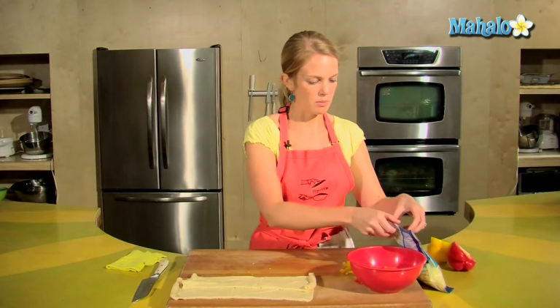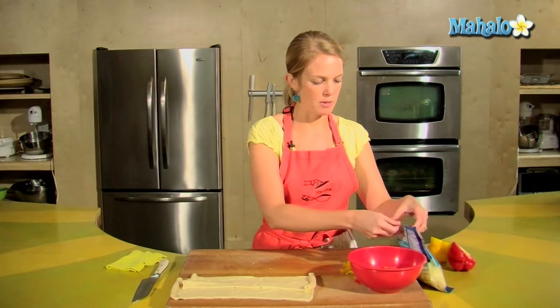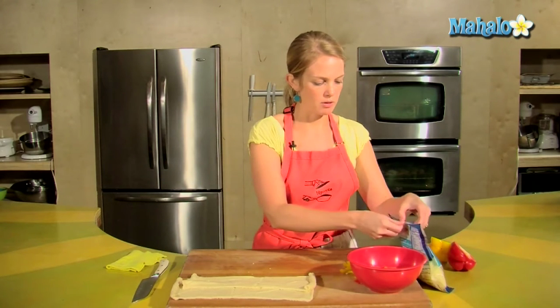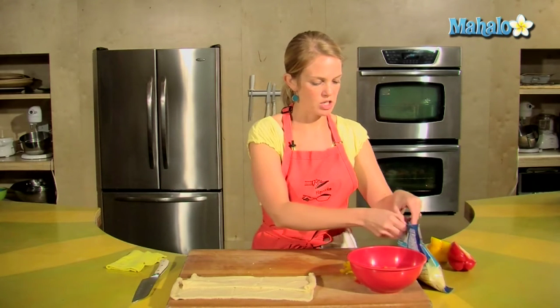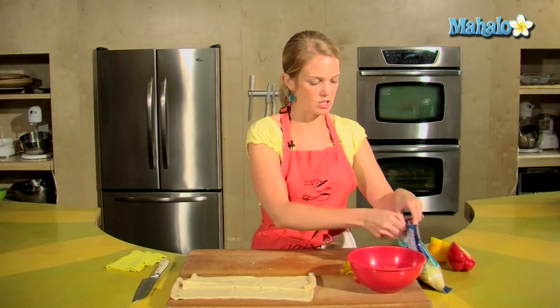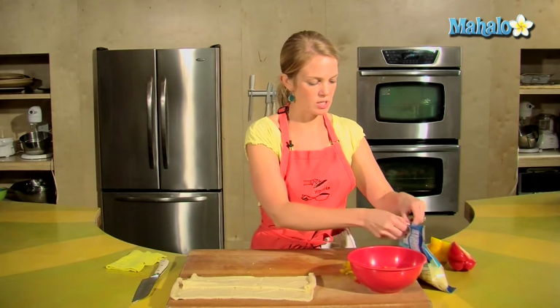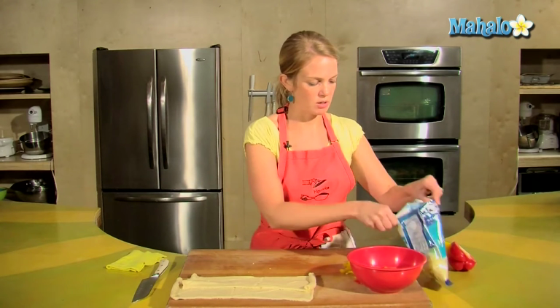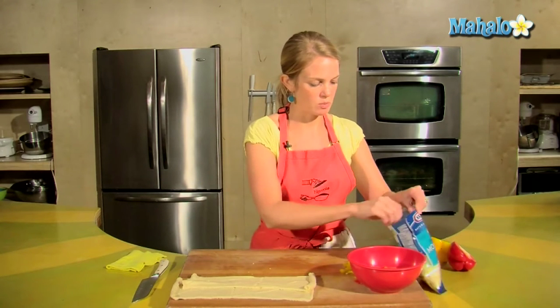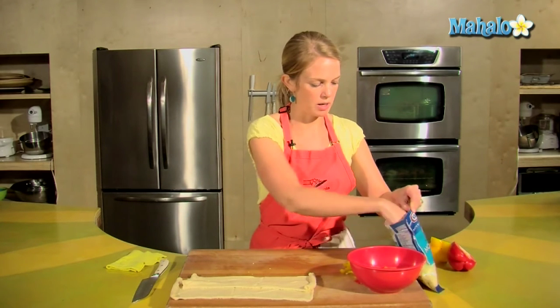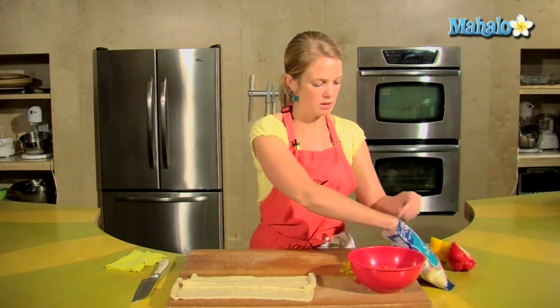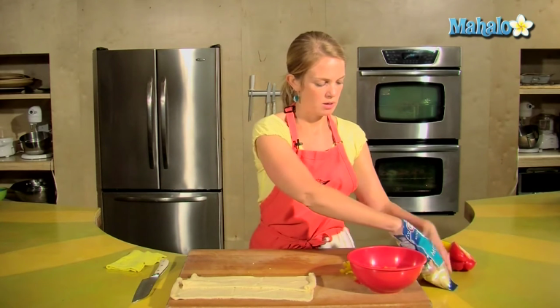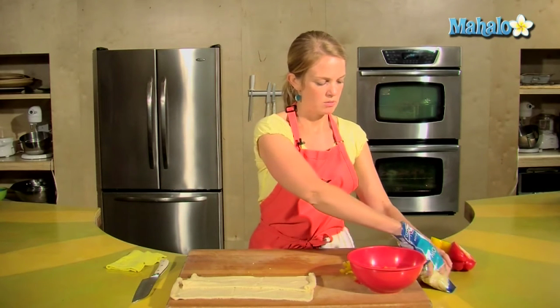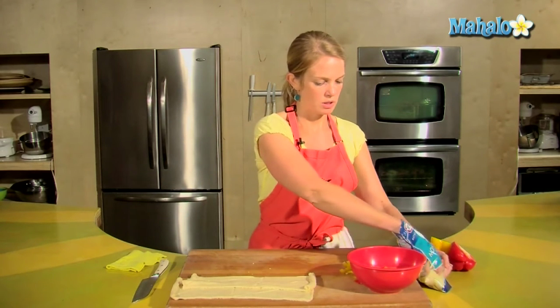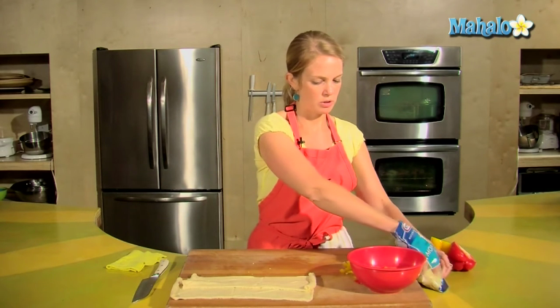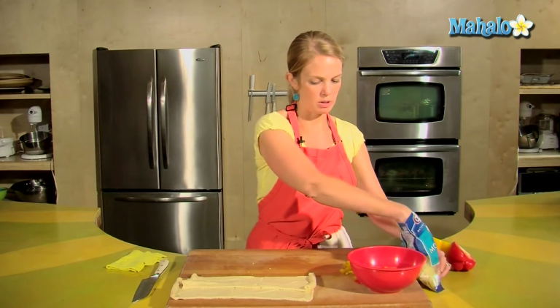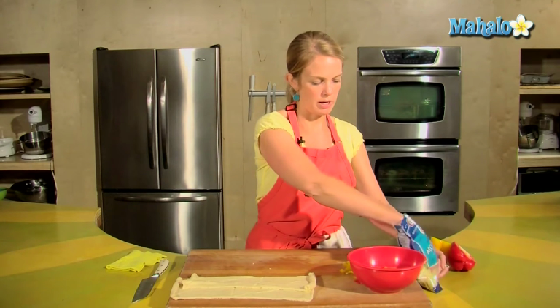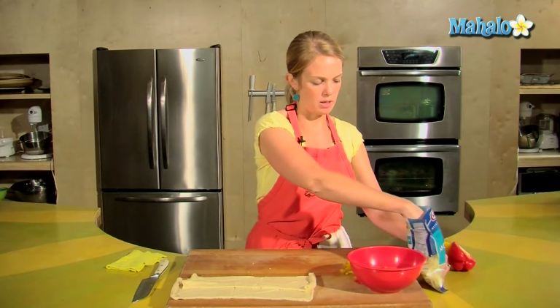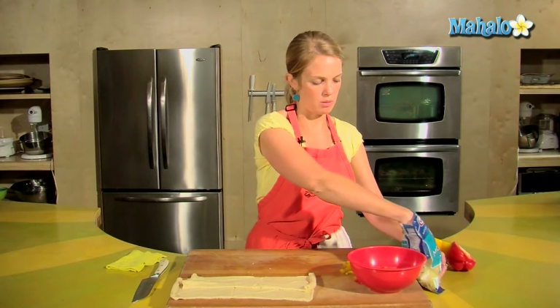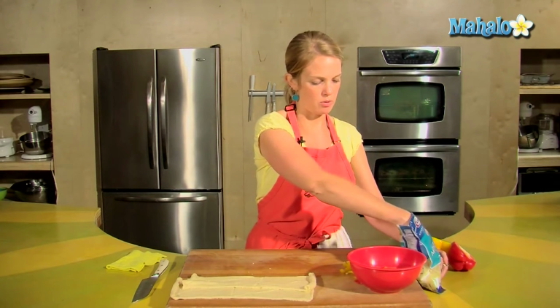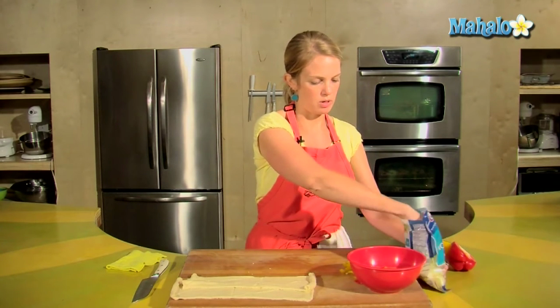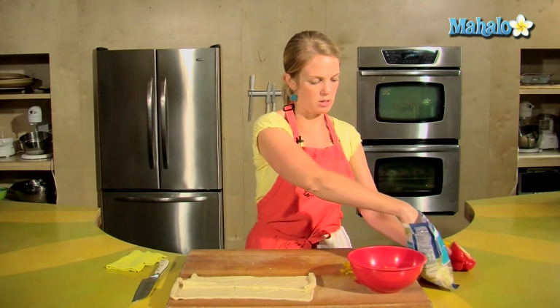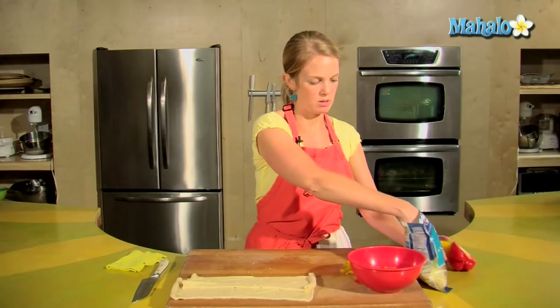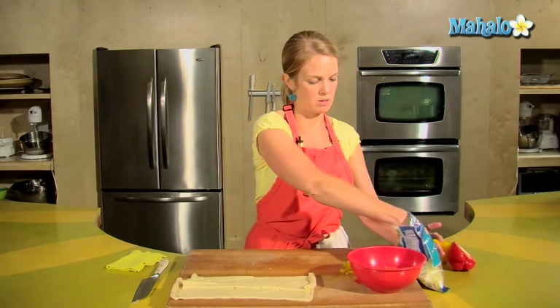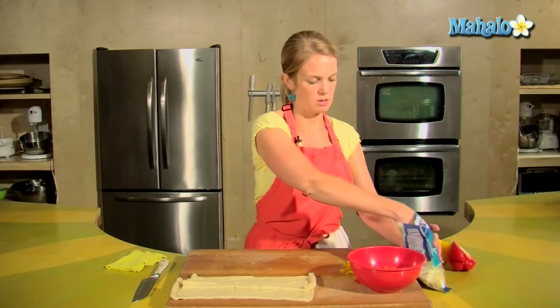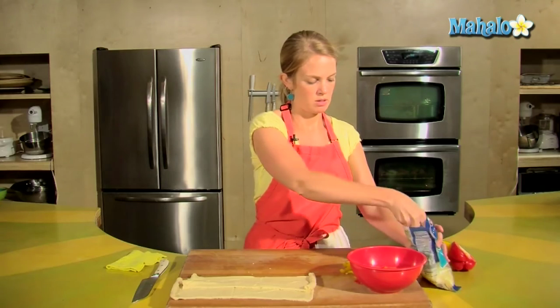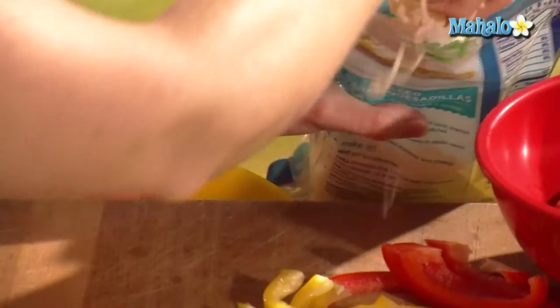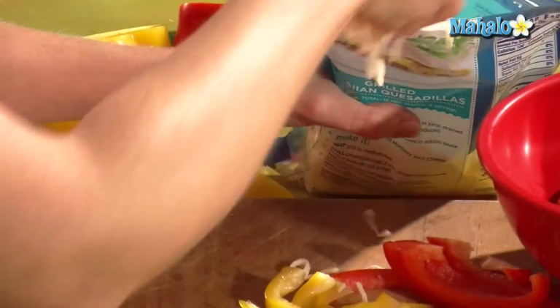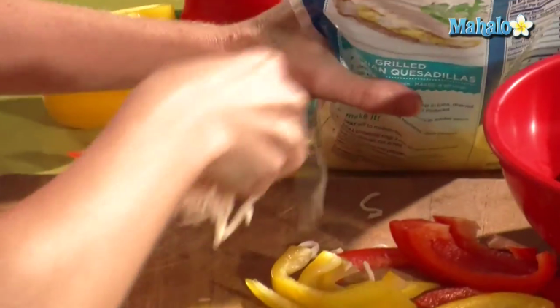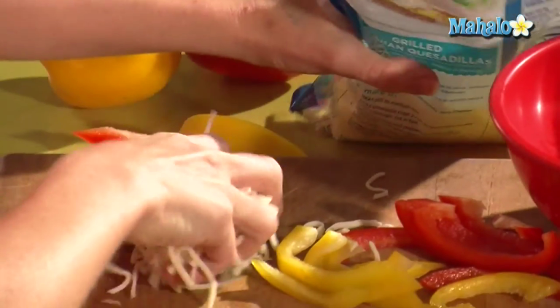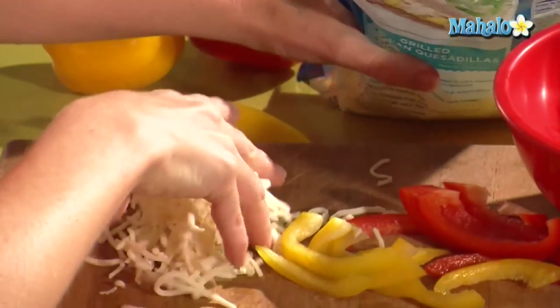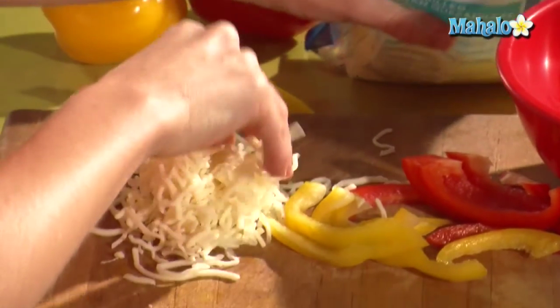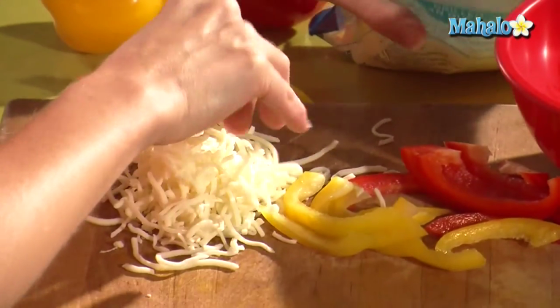I've got my Monterey Jack cheese here as well. I'm just going to put a little pile on my board to make it easy to access.